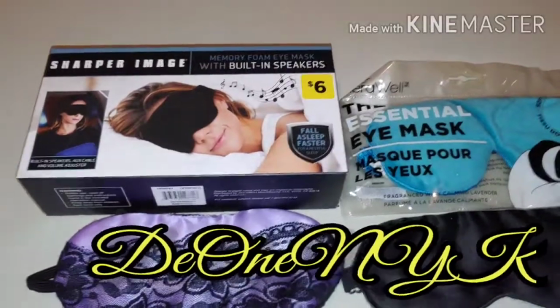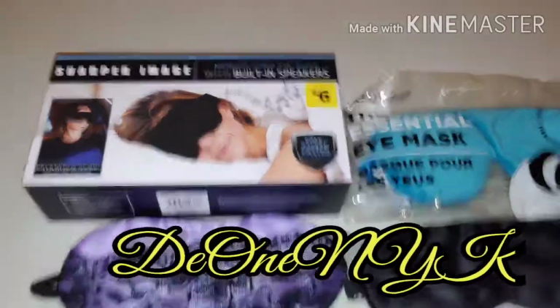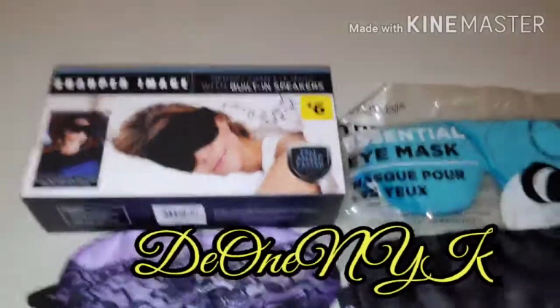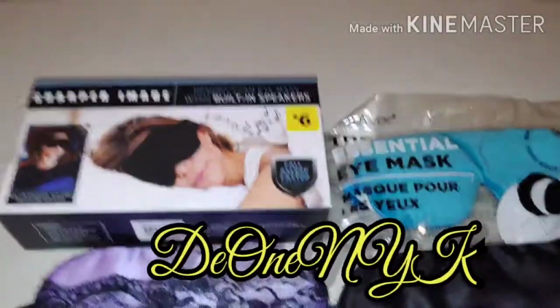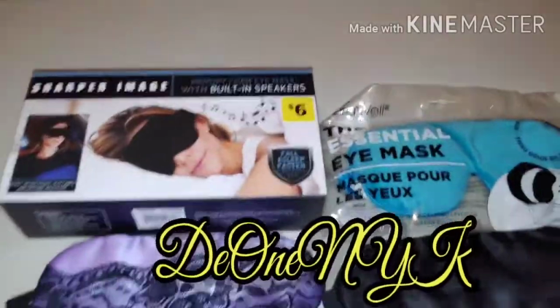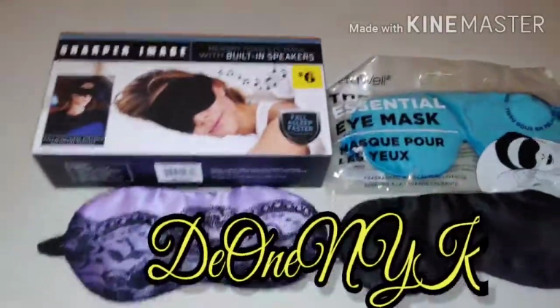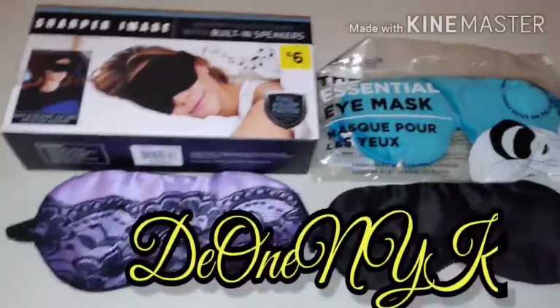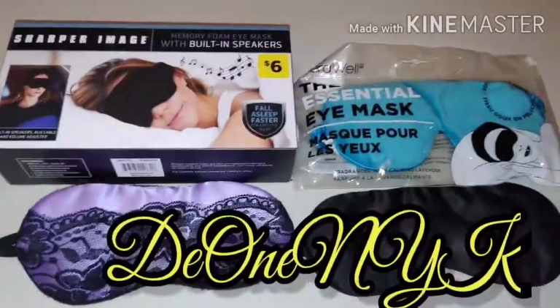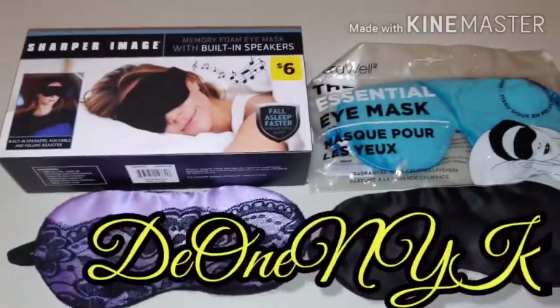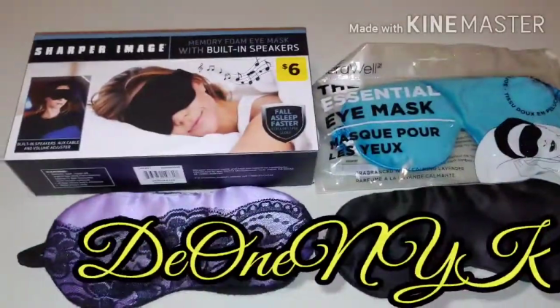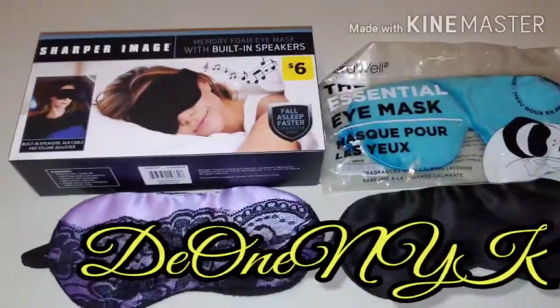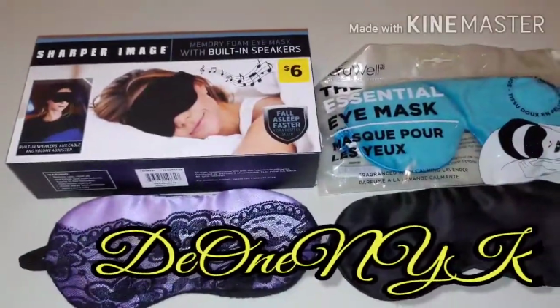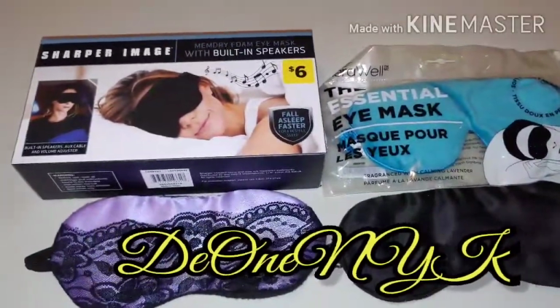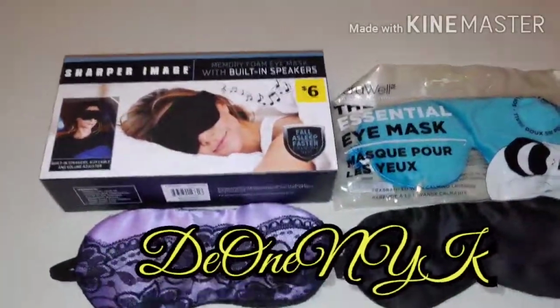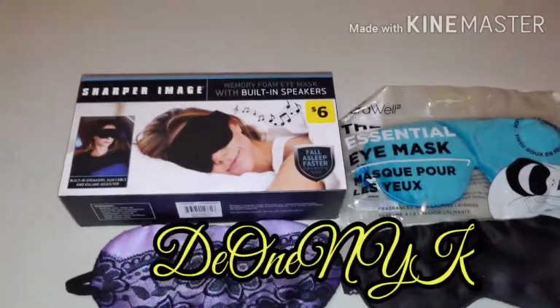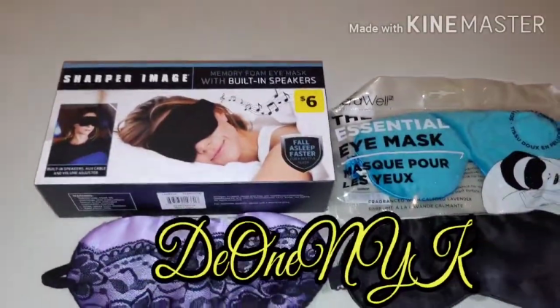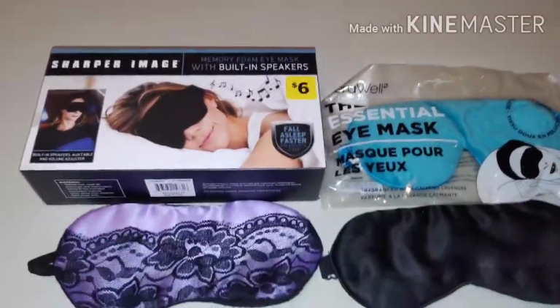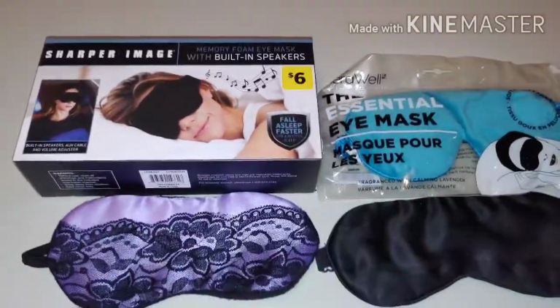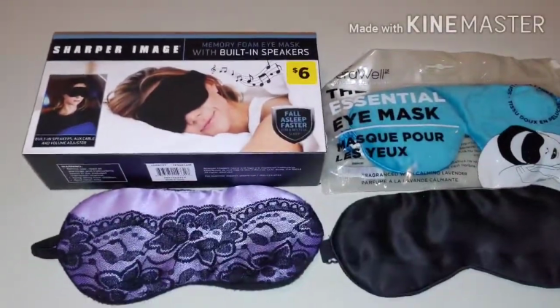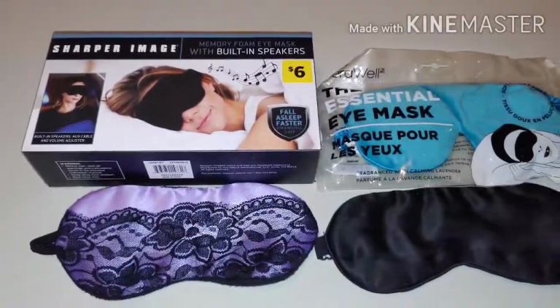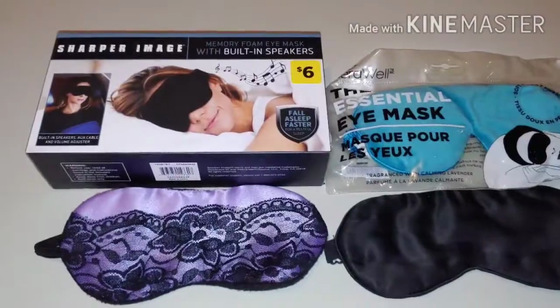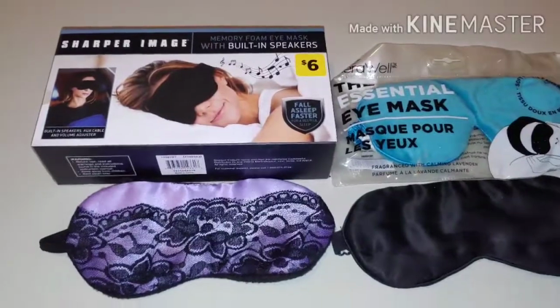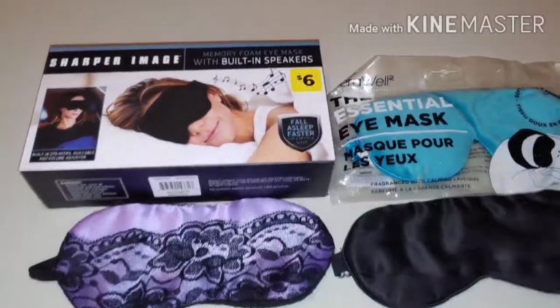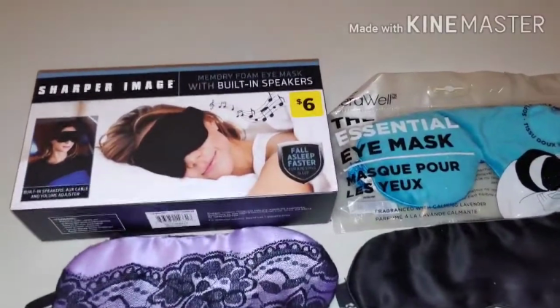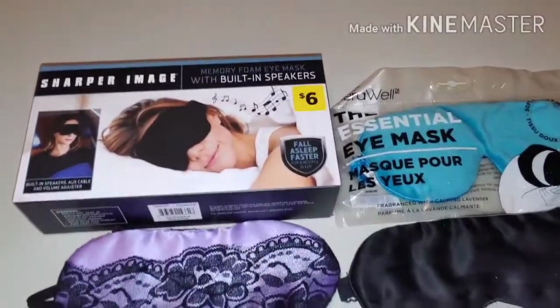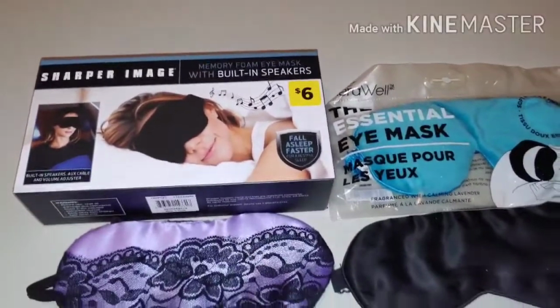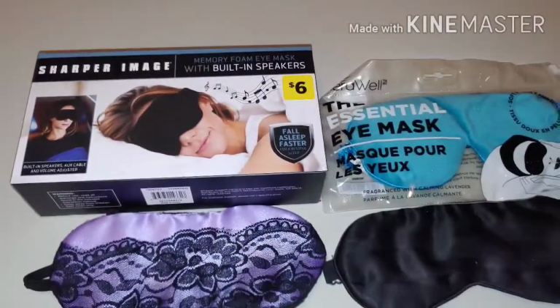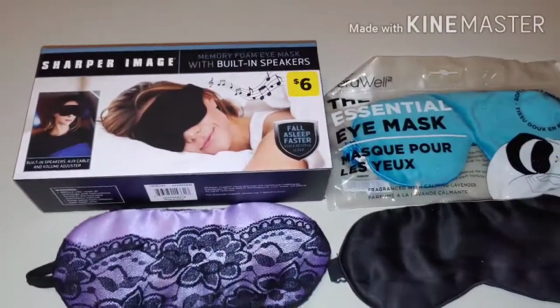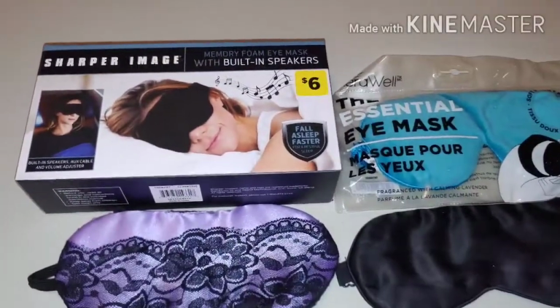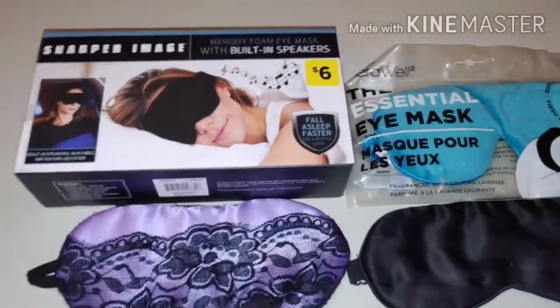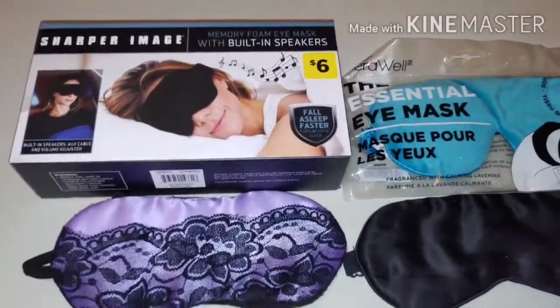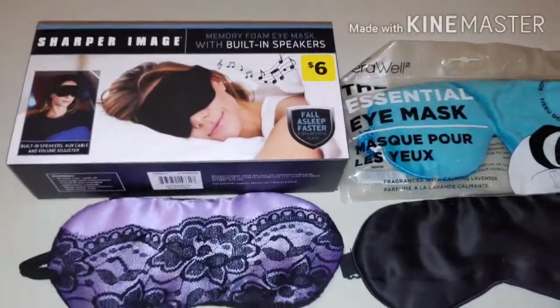What's up people, it's your boy D1NeoKing, back at you with another video. I'm gonna call this video The Evolution of the Face Mask.